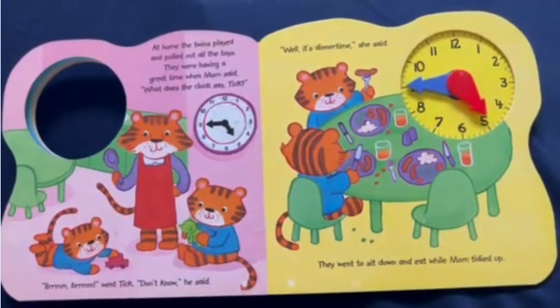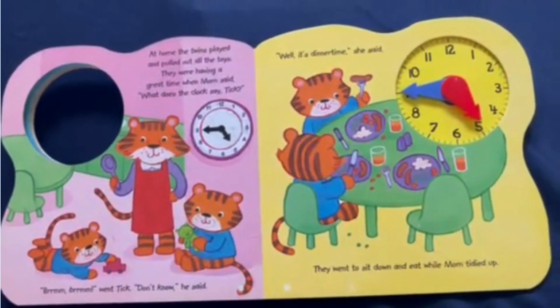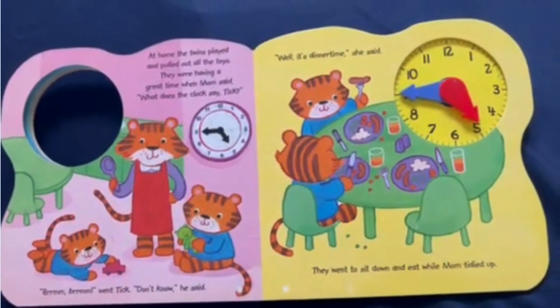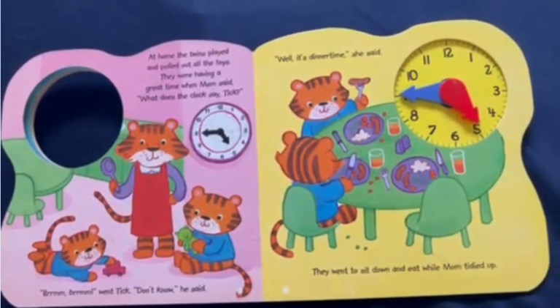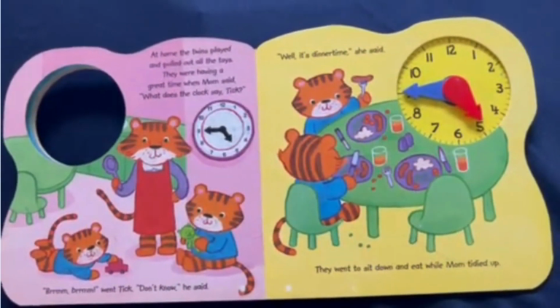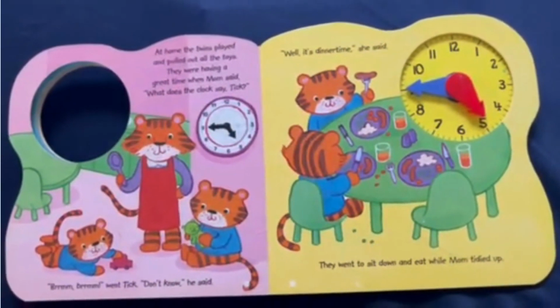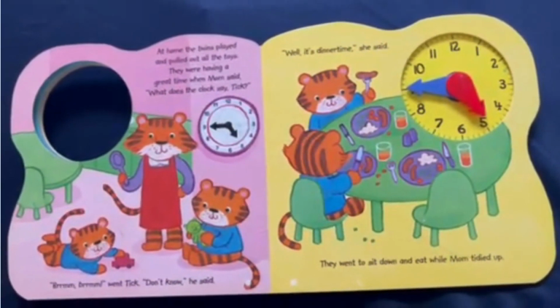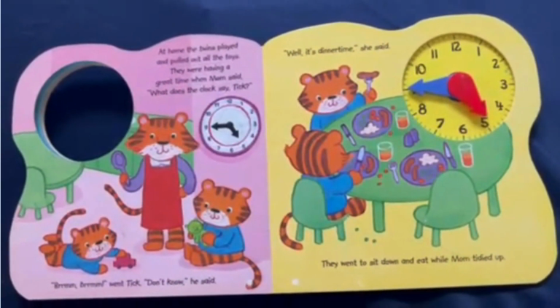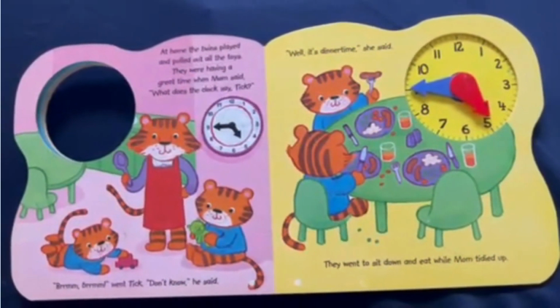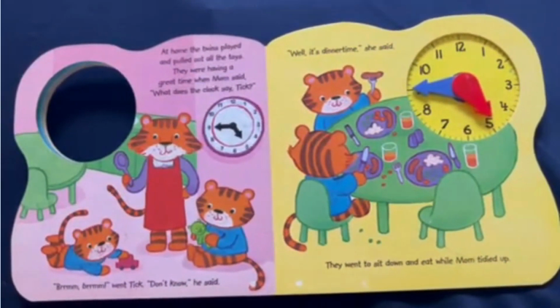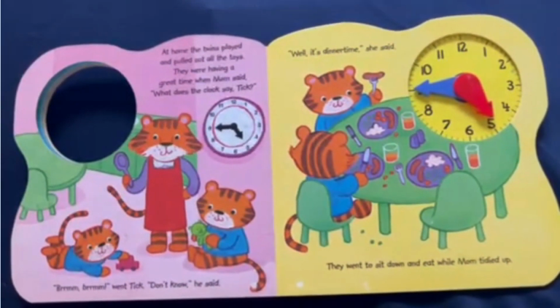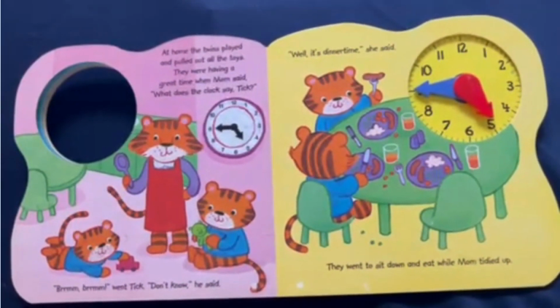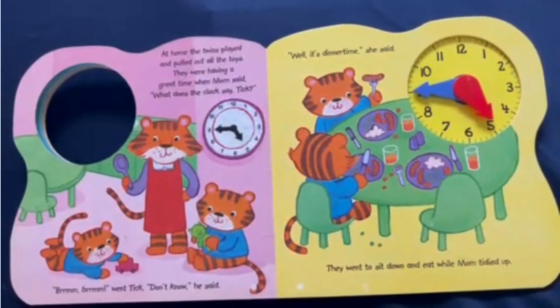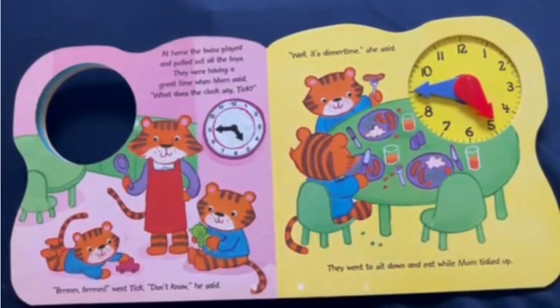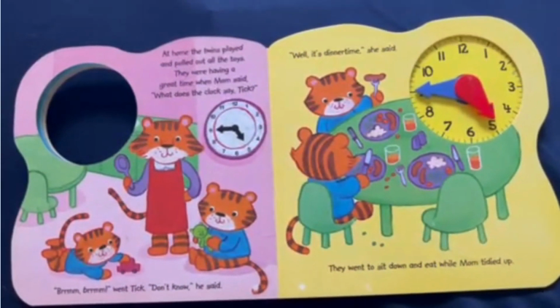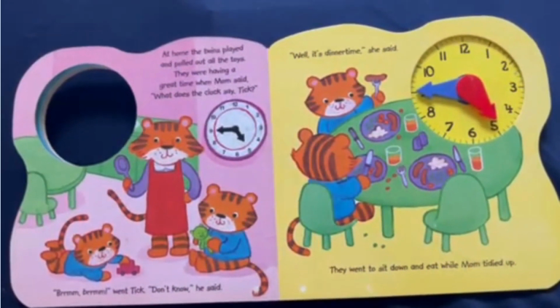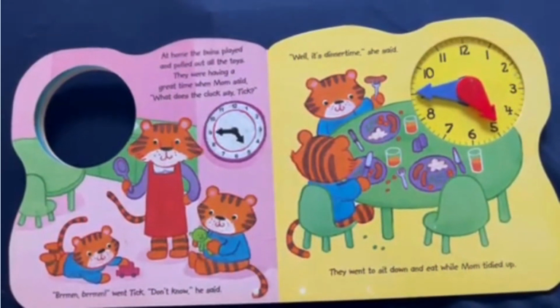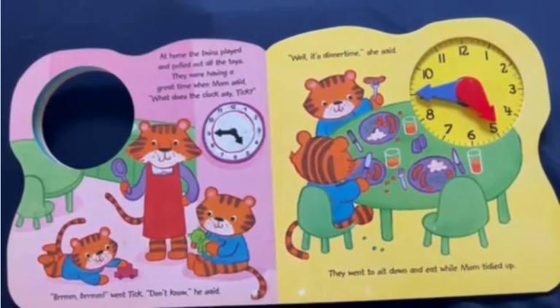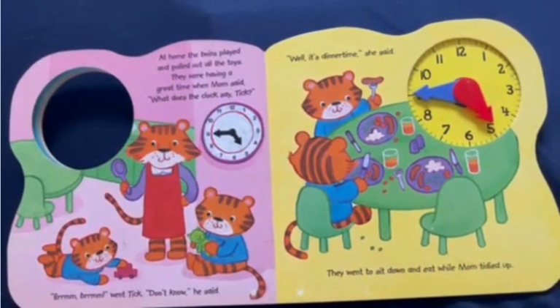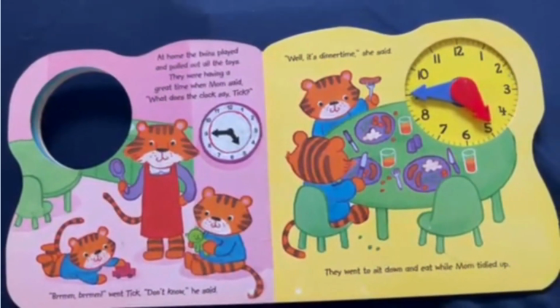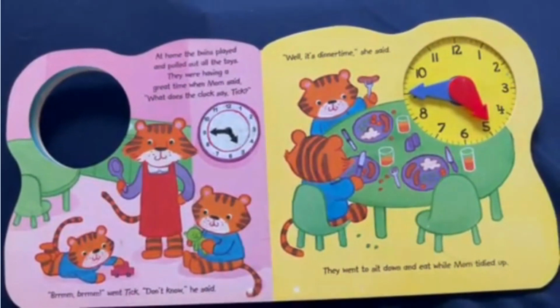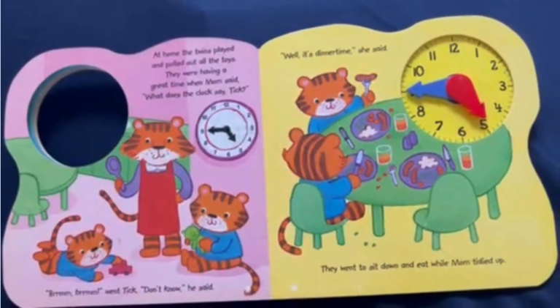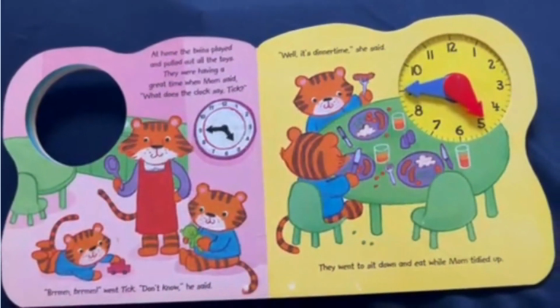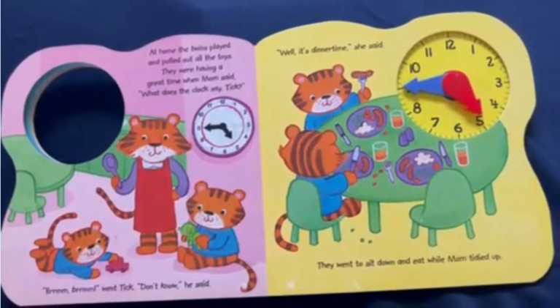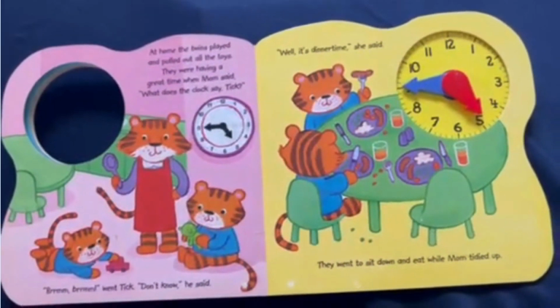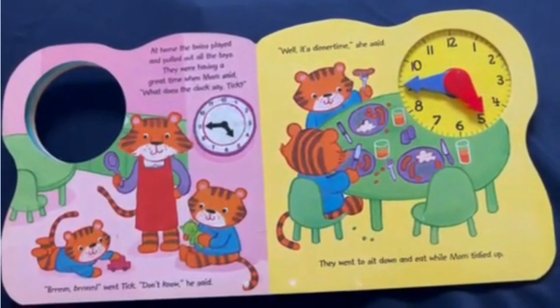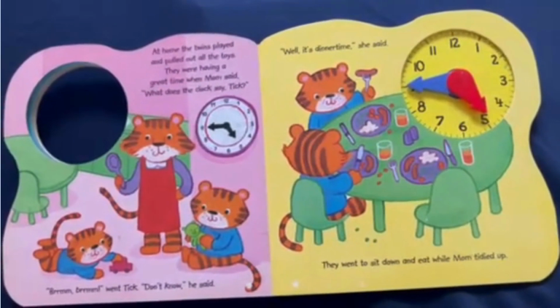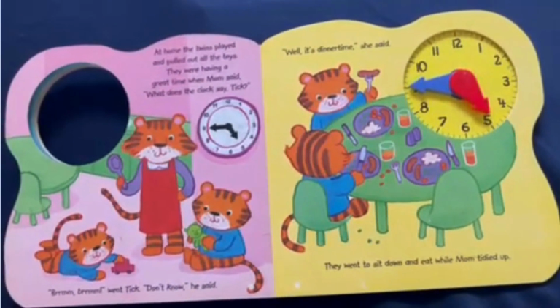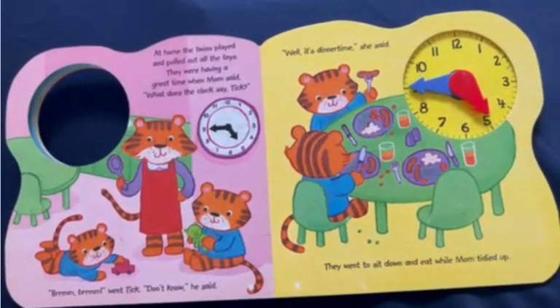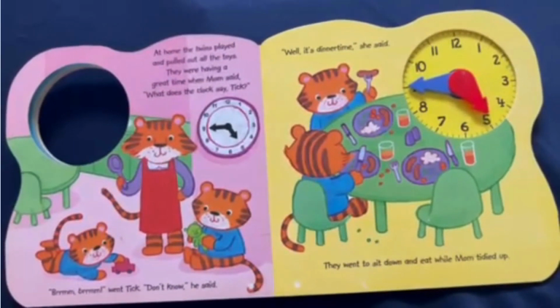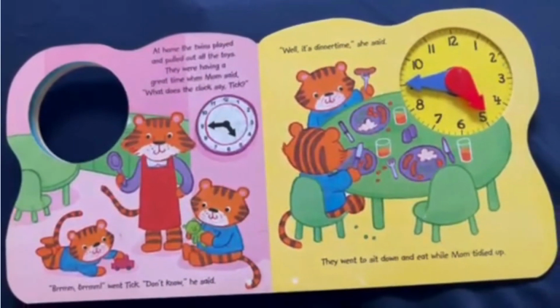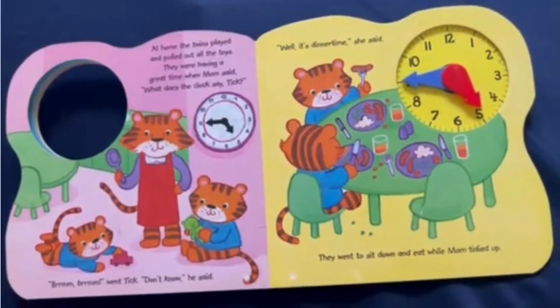"Well, it's dinner time," she said. They went to sit down and eat while Mom tidied up.